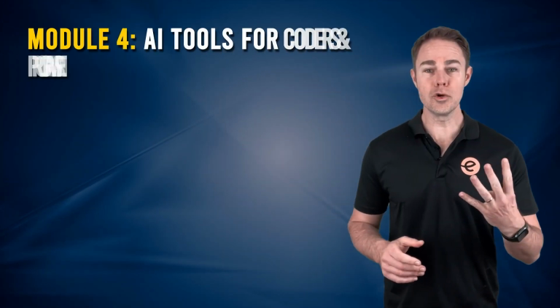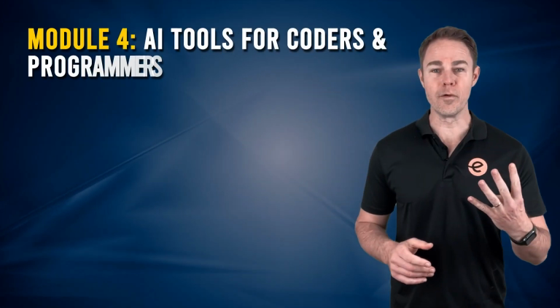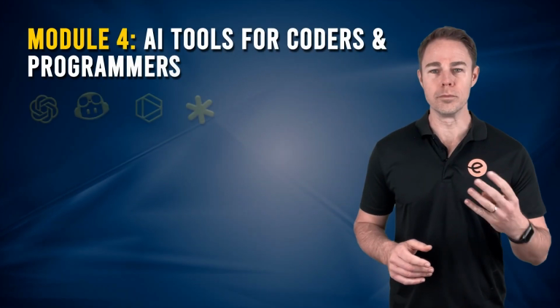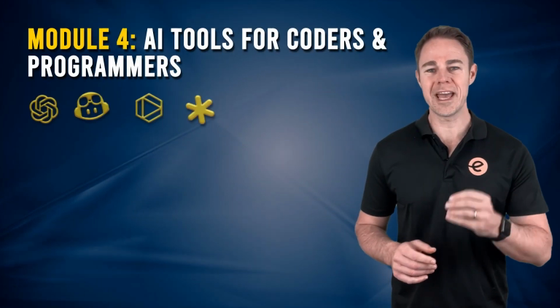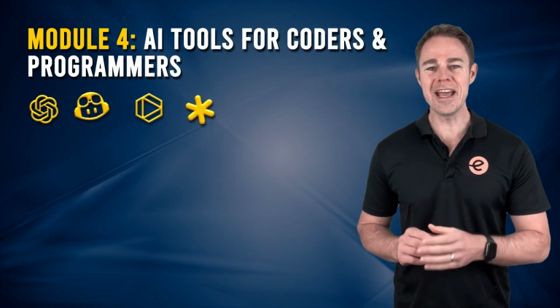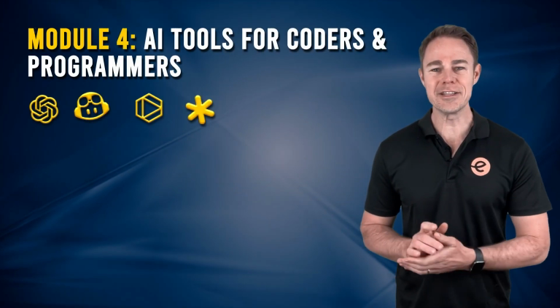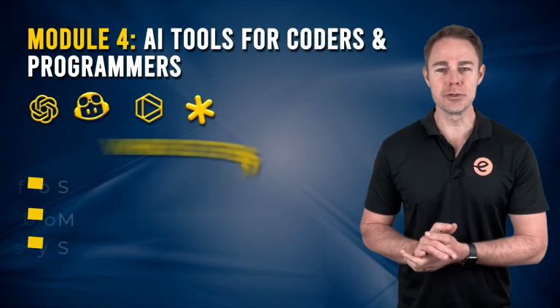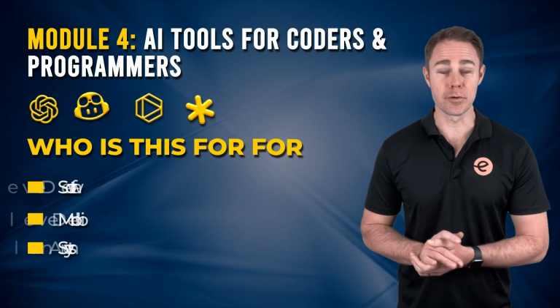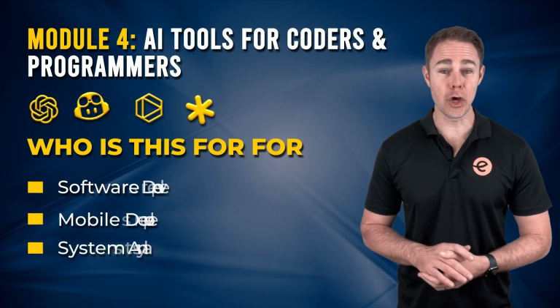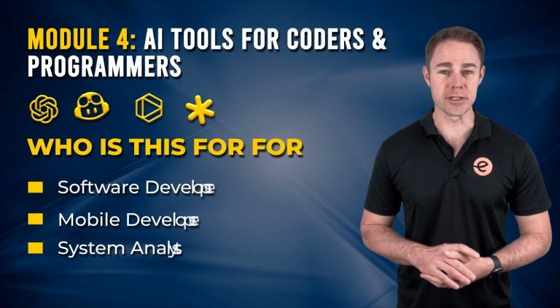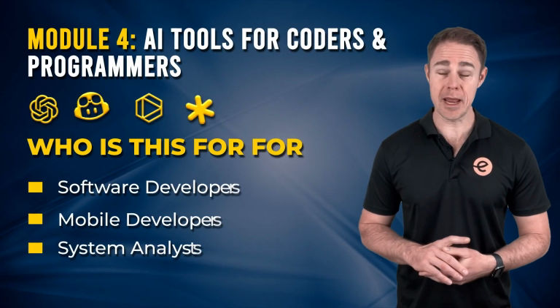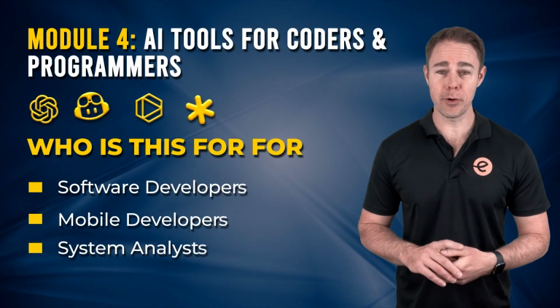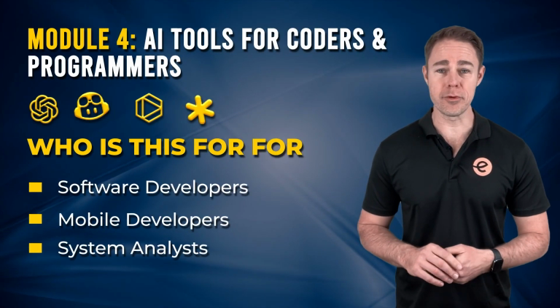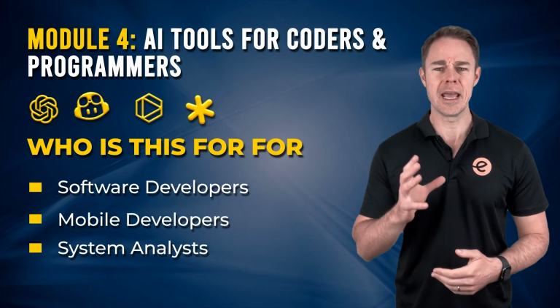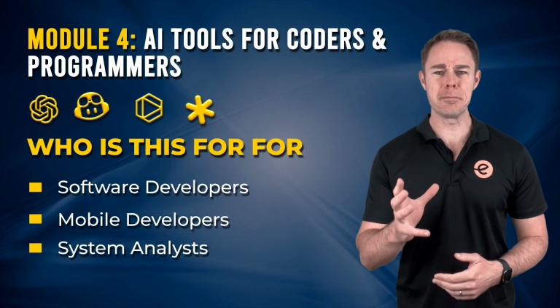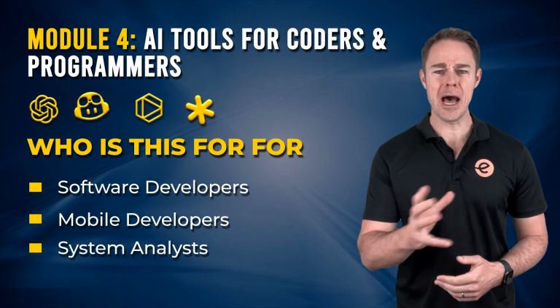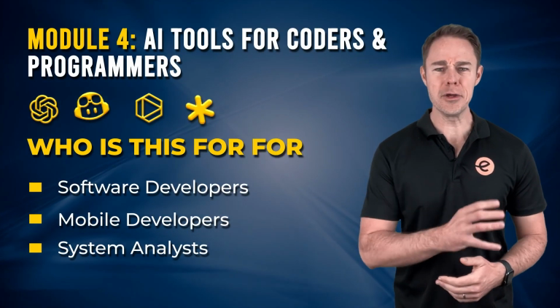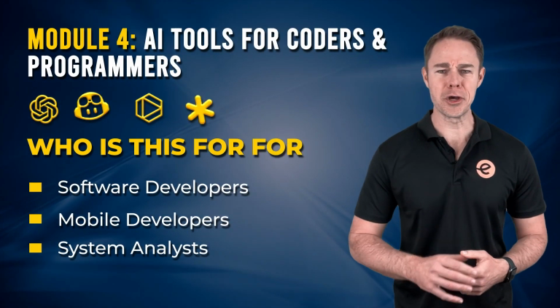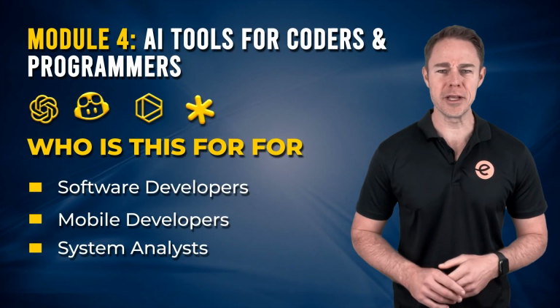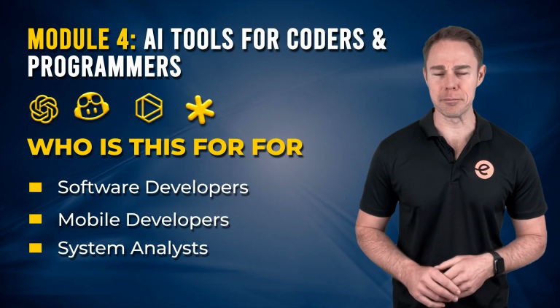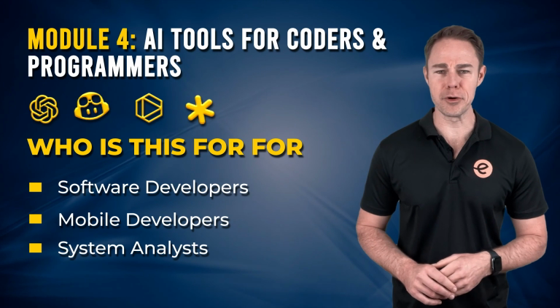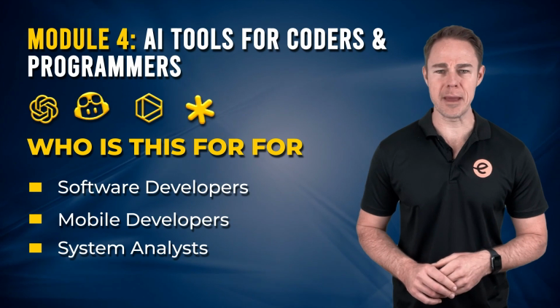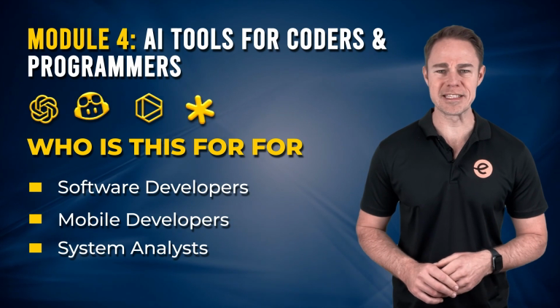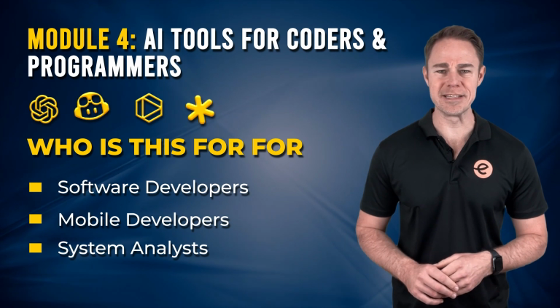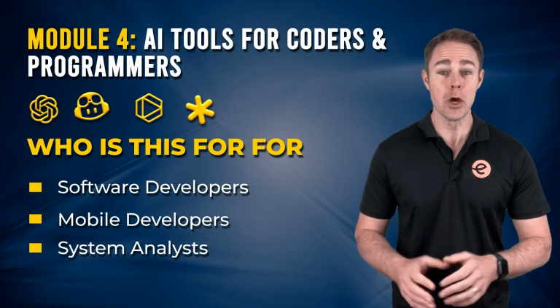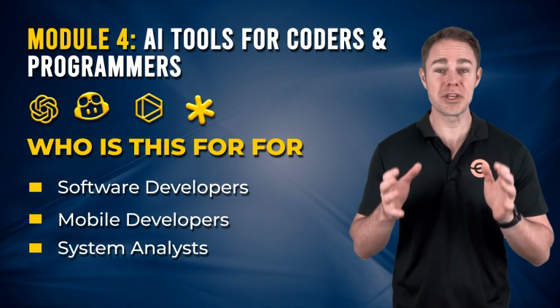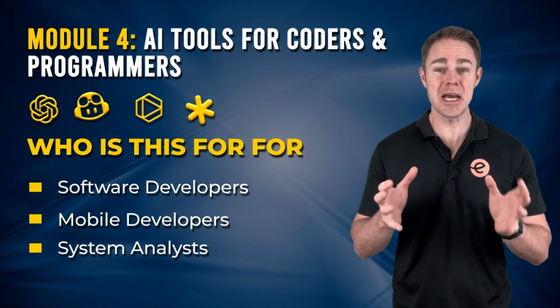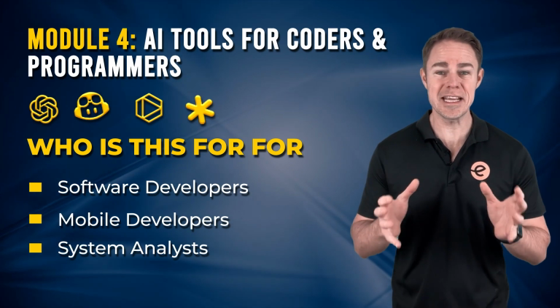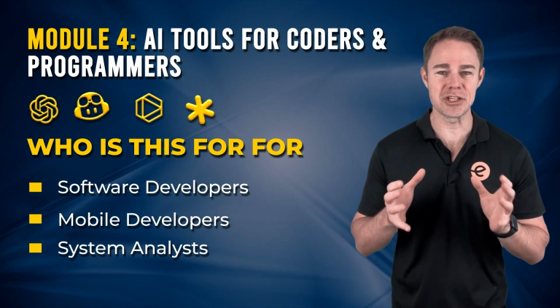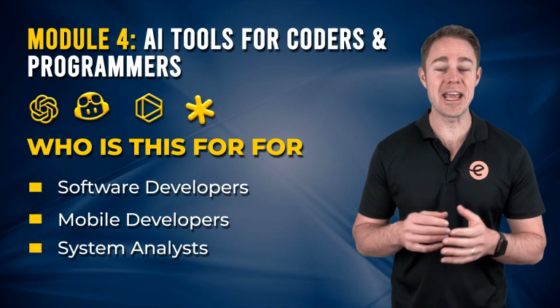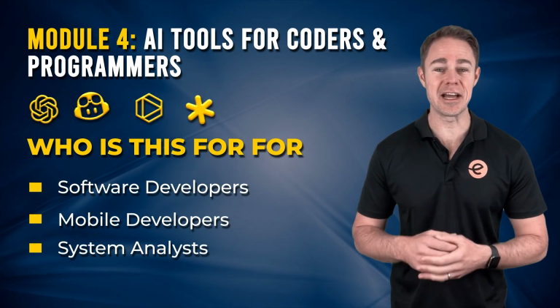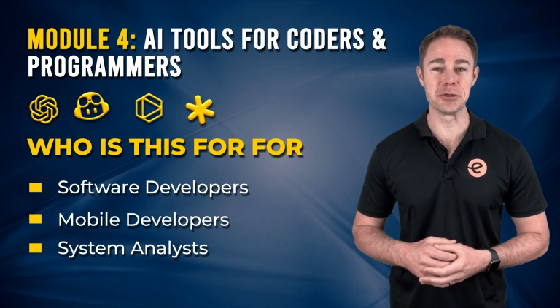Module 4: AI tools for coders and programmers. Empower your coding and programming skills with cutting-edge AI tools.